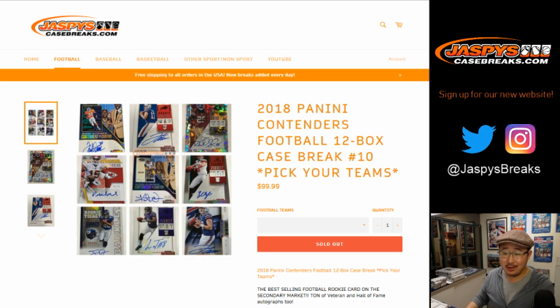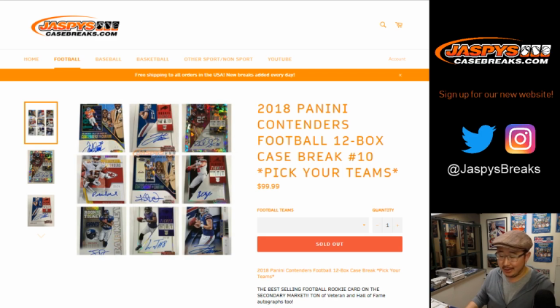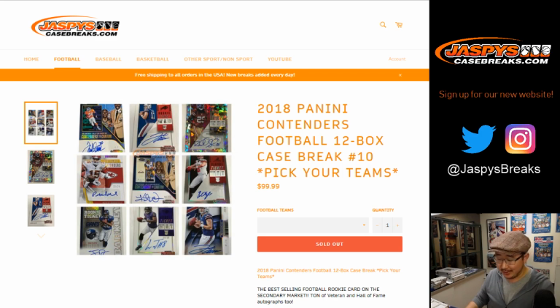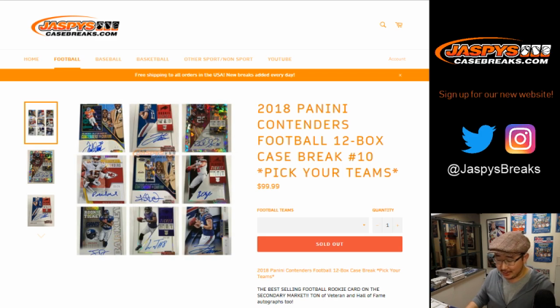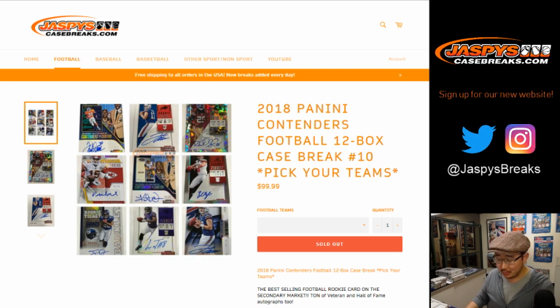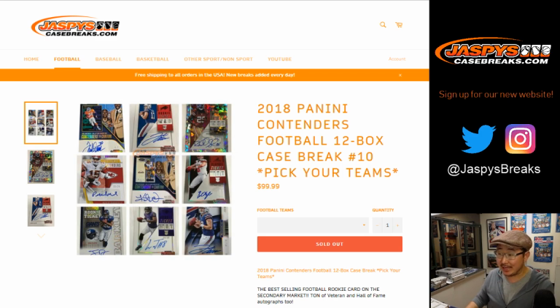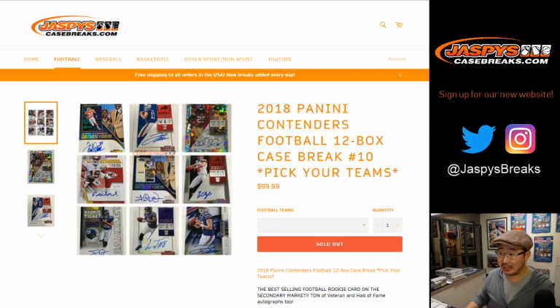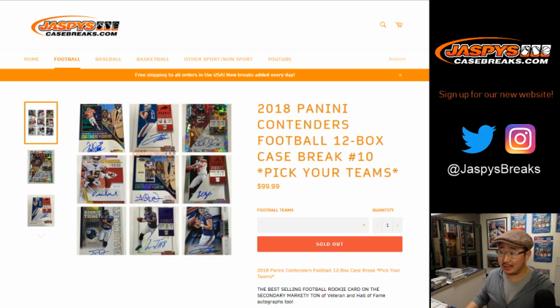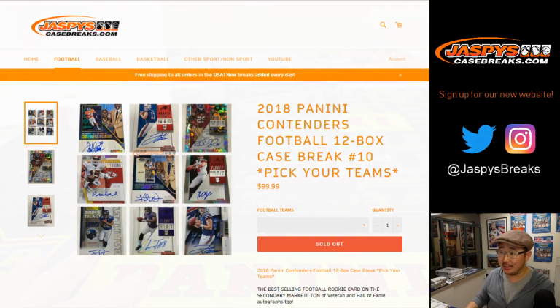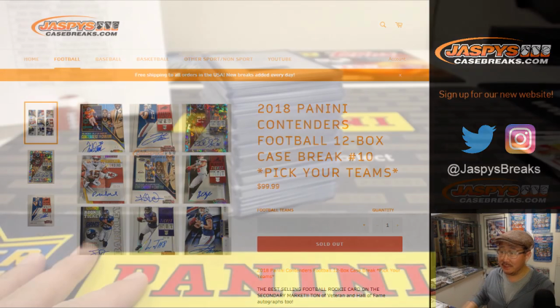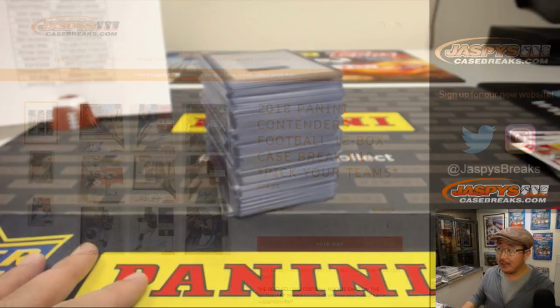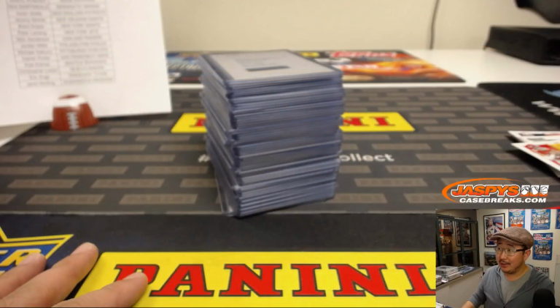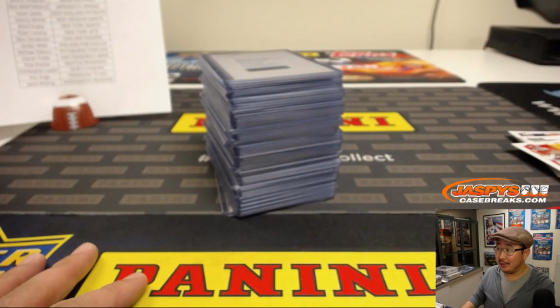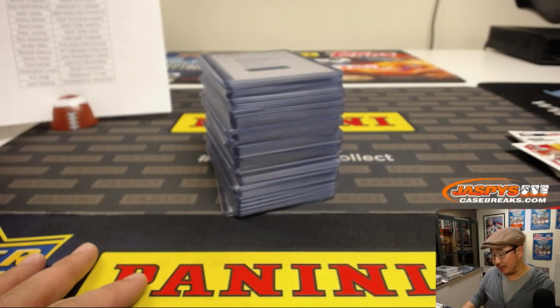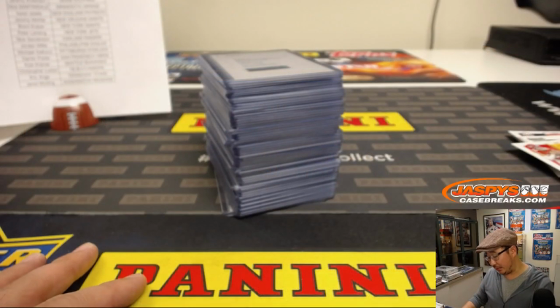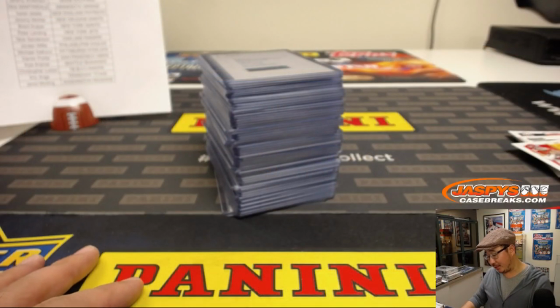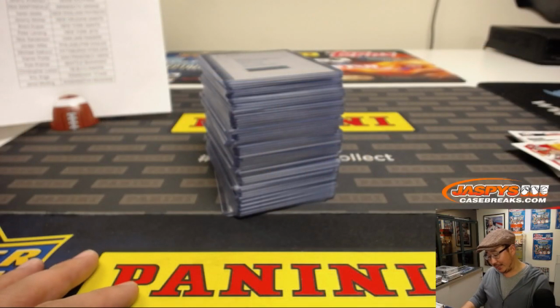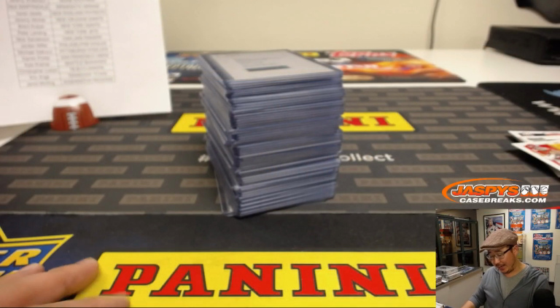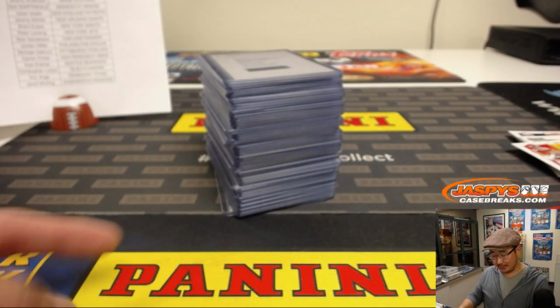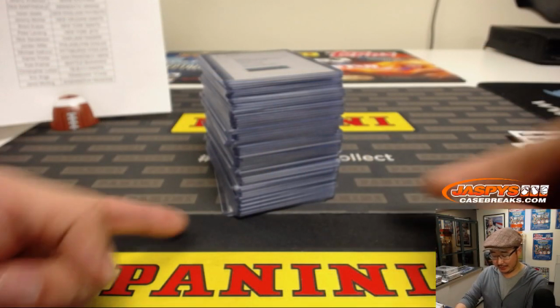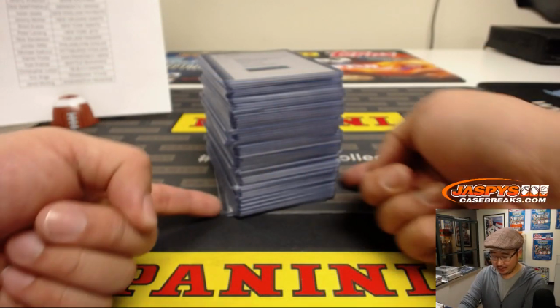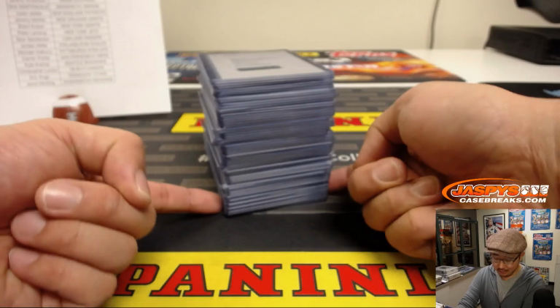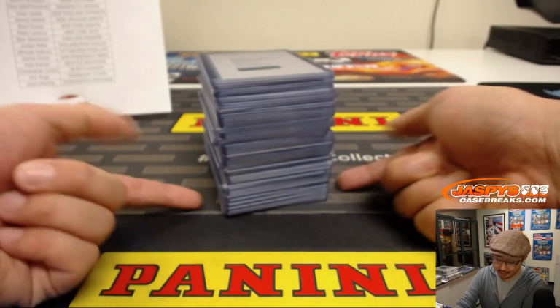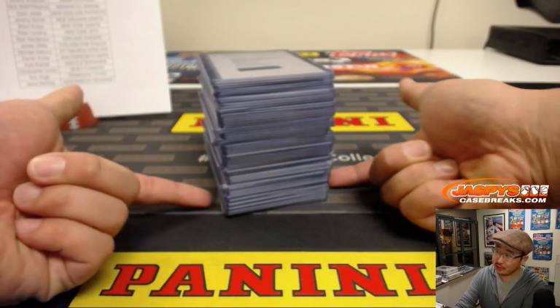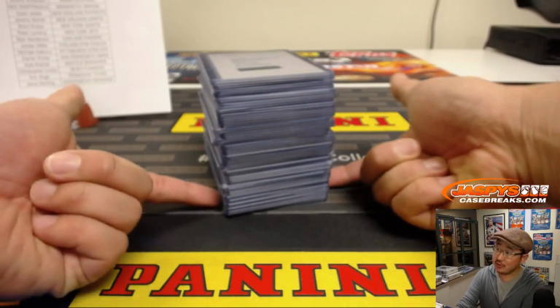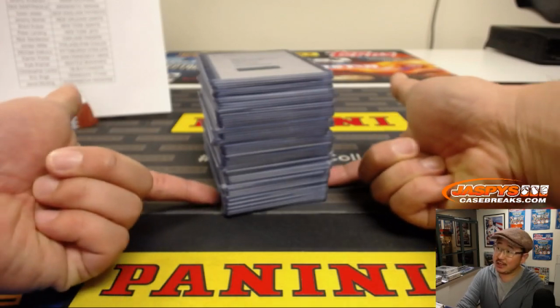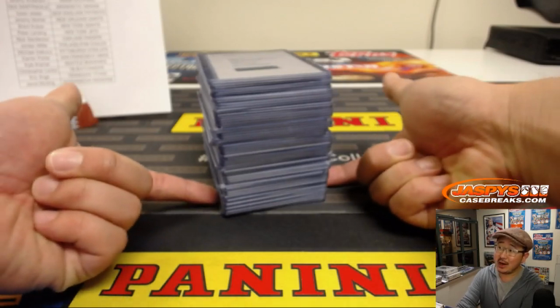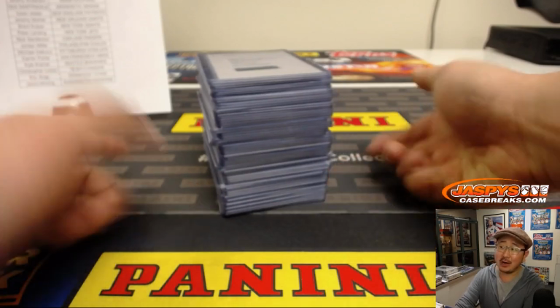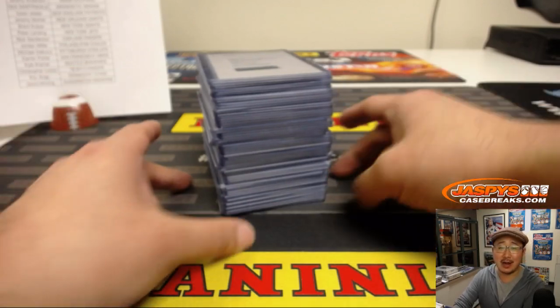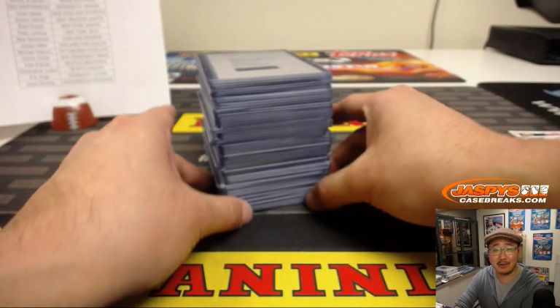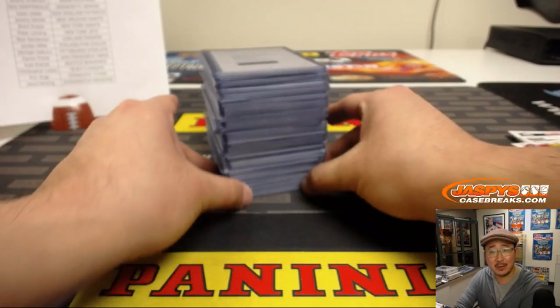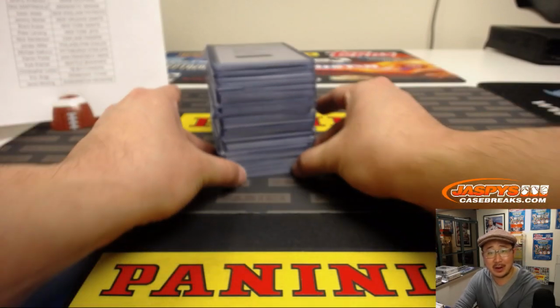This was actually a pretty great case. Wait till you see the autograph on the bottom.